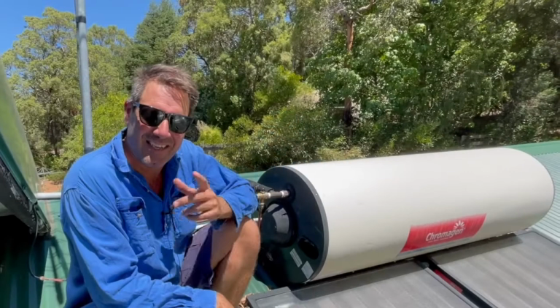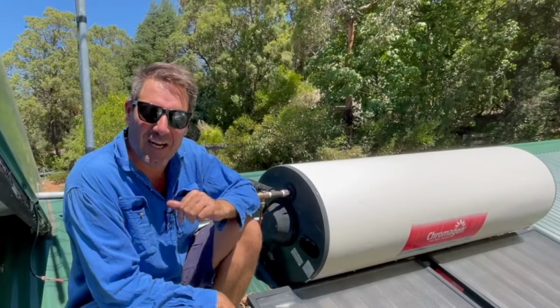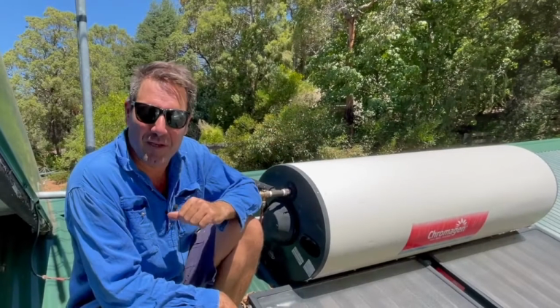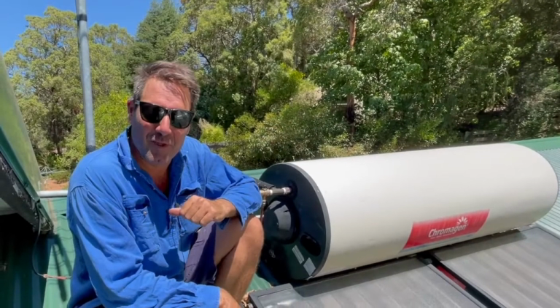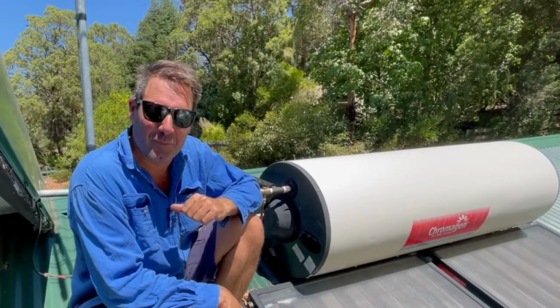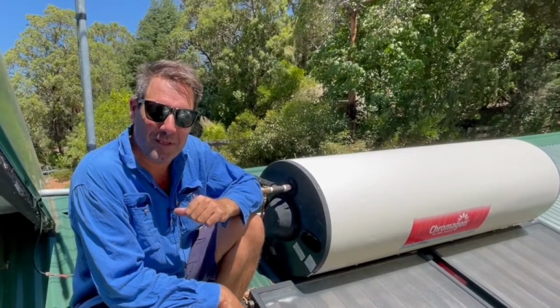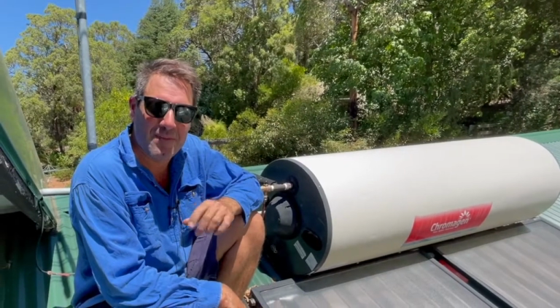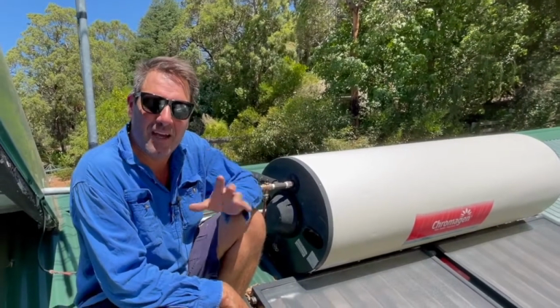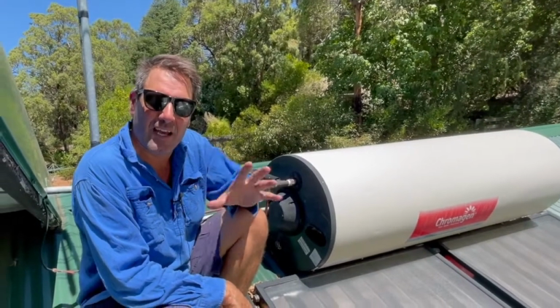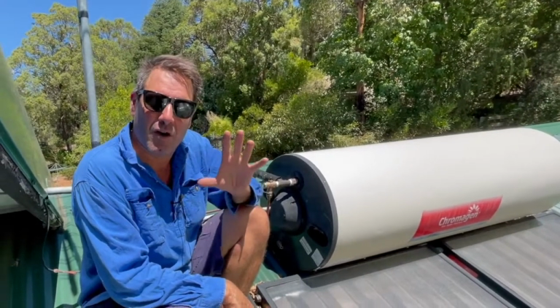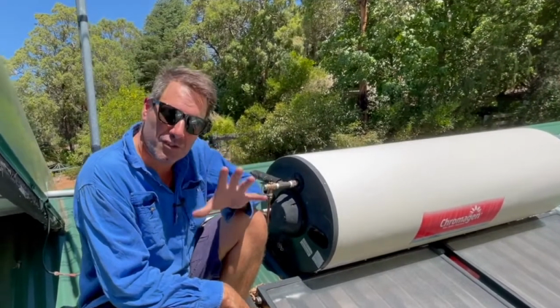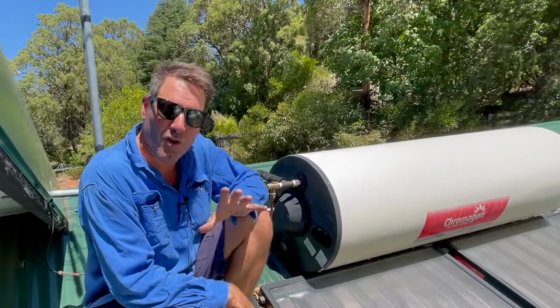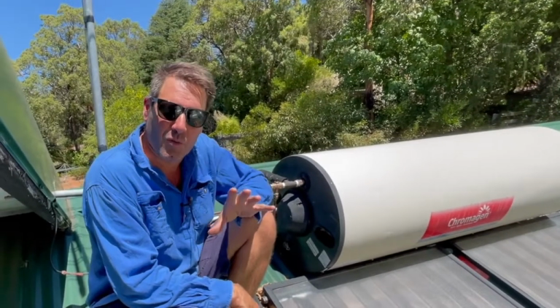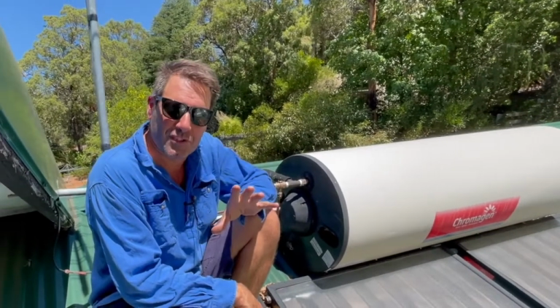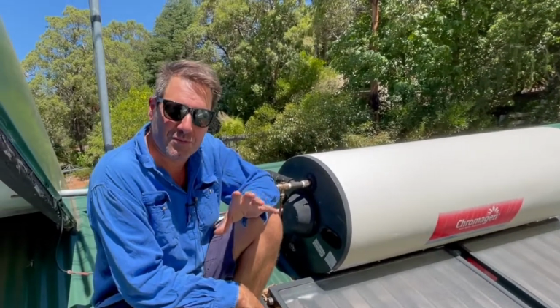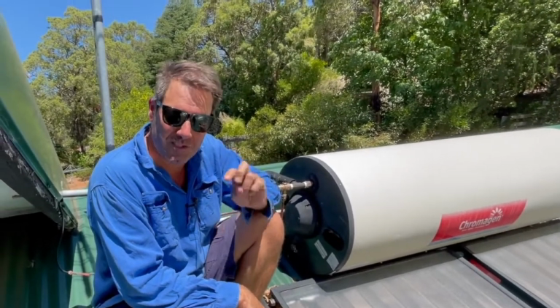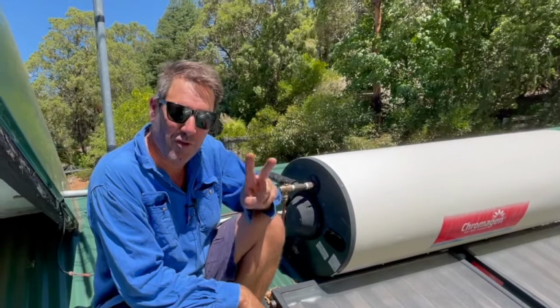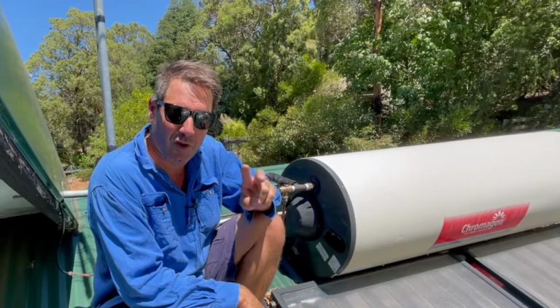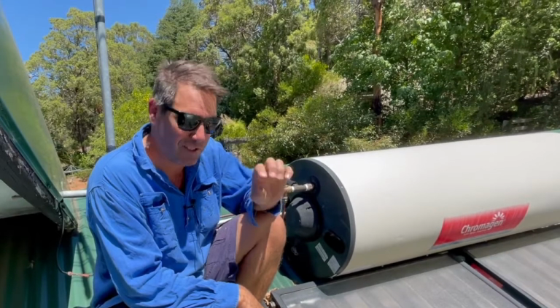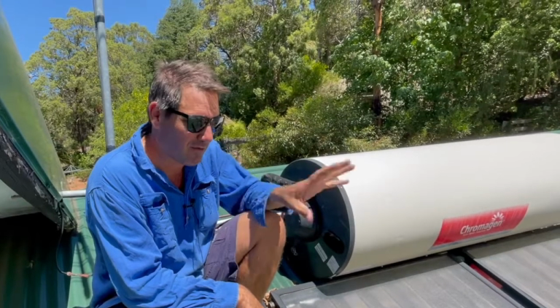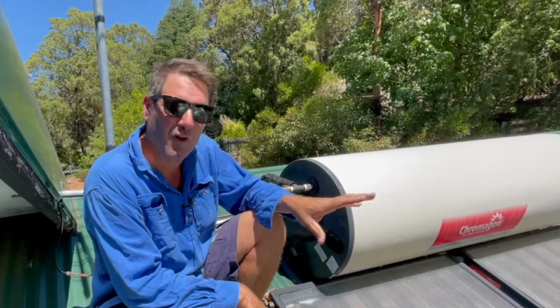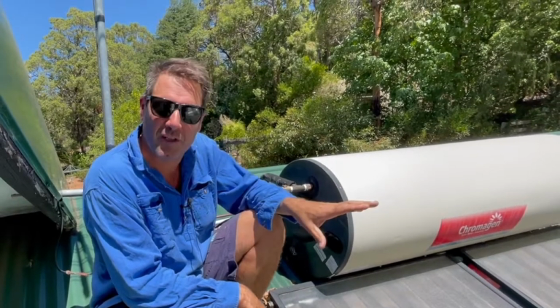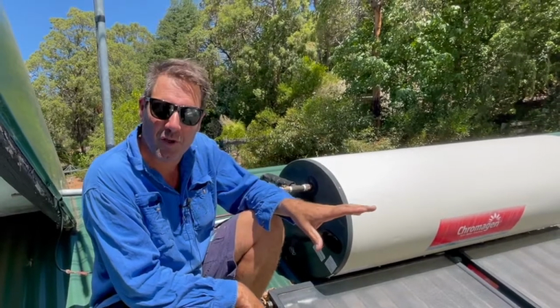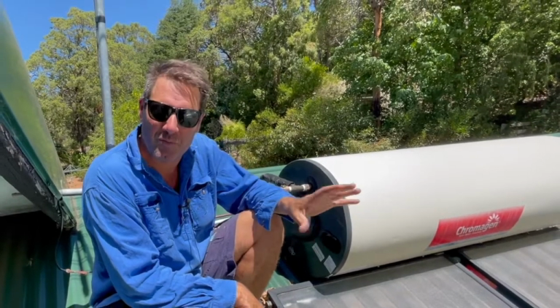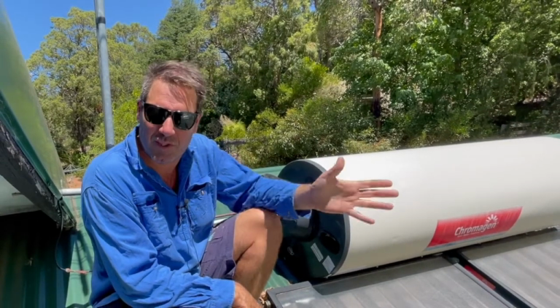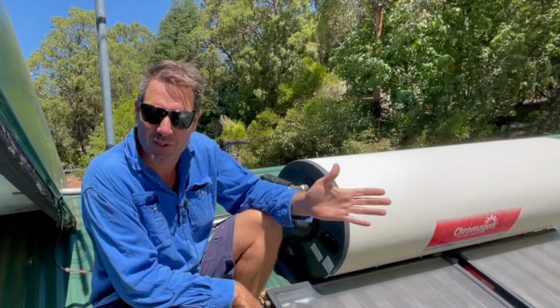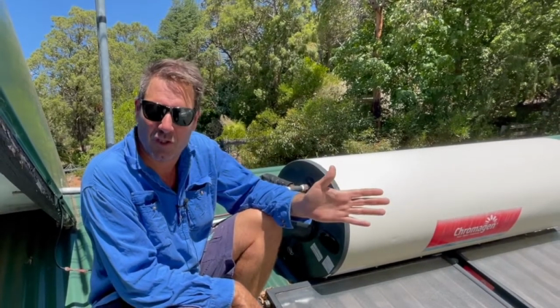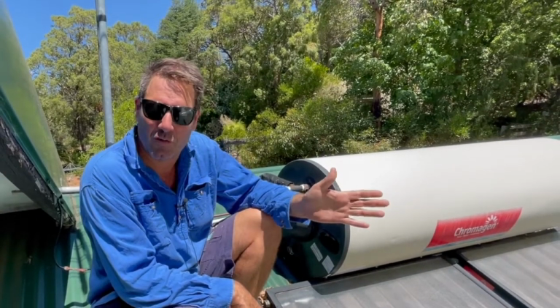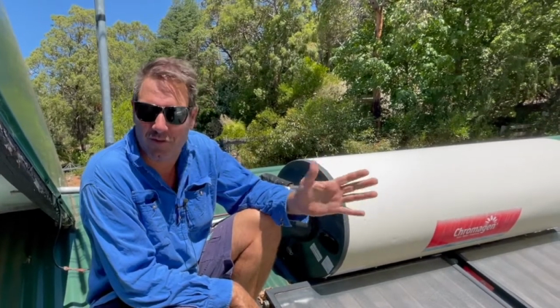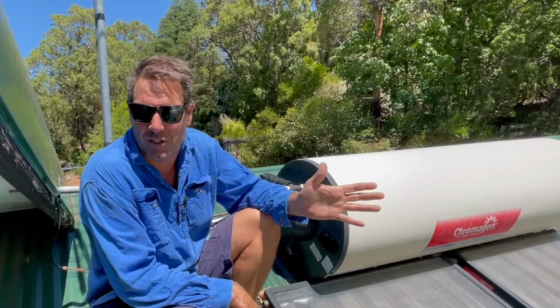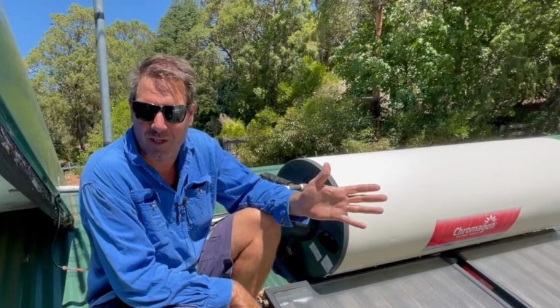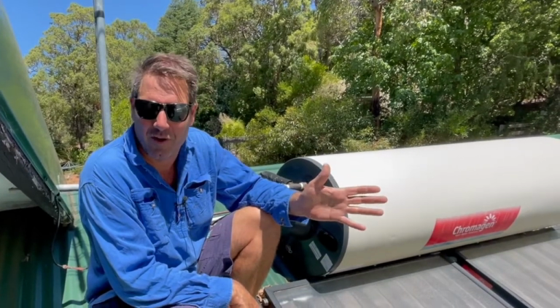G'day, I'm Ben from Beautiful Plumbing. On your solar hot water systems there's two valves. There's a valve down the bottom, which is the cold valve — the pressure relief valve.